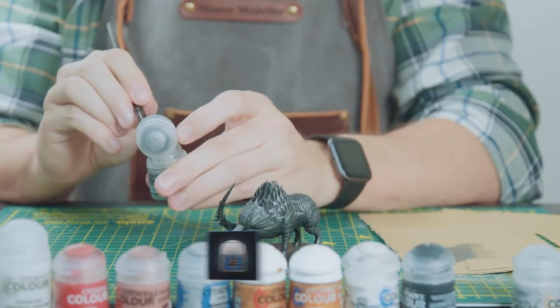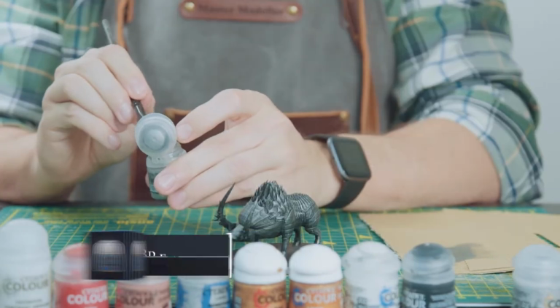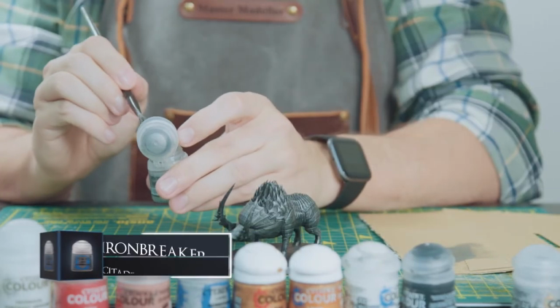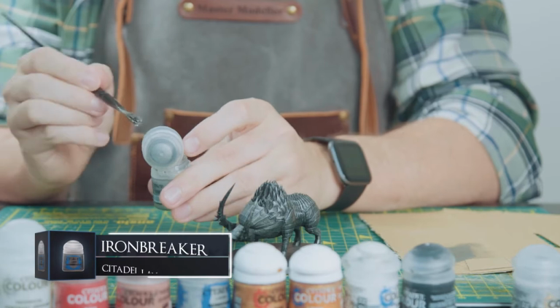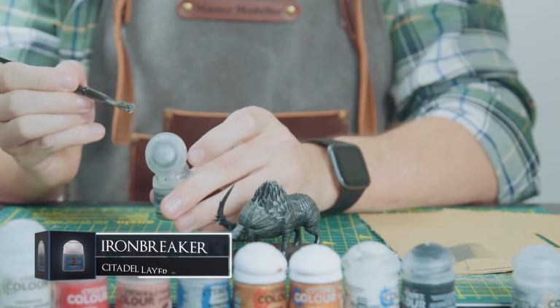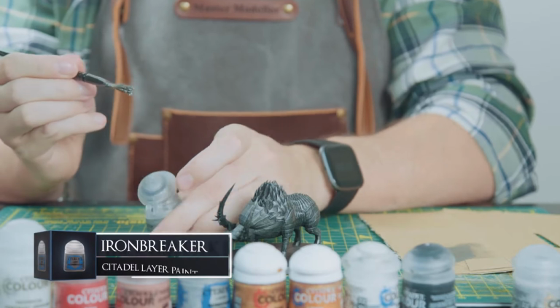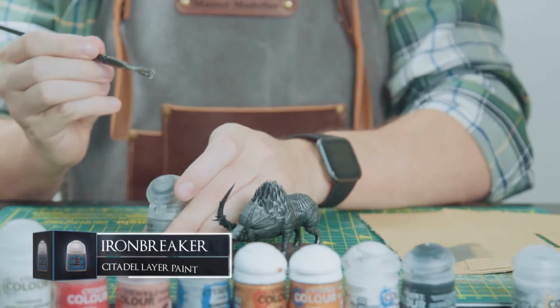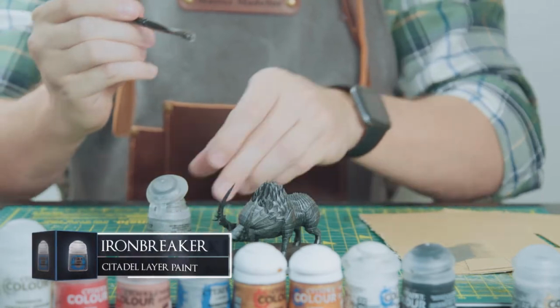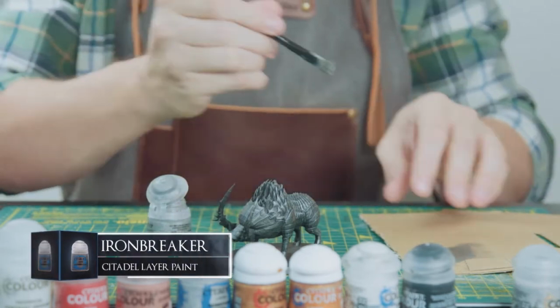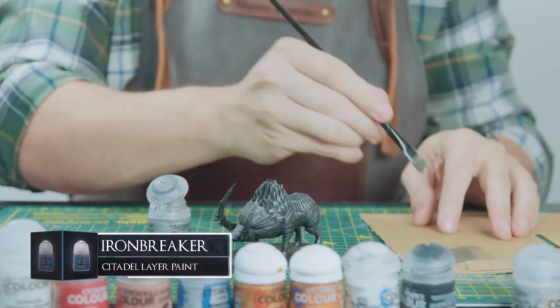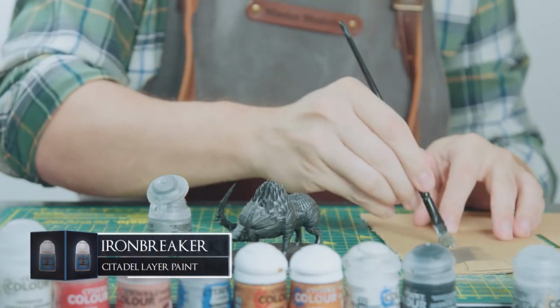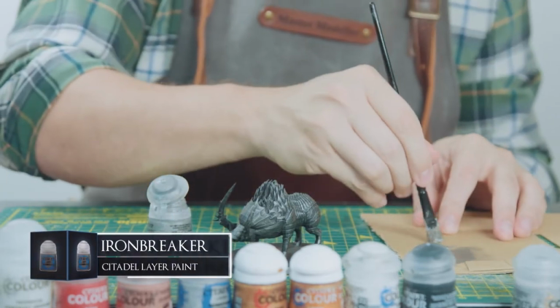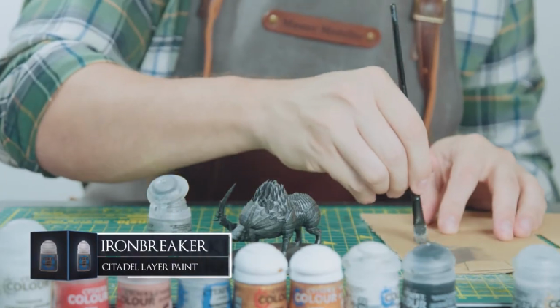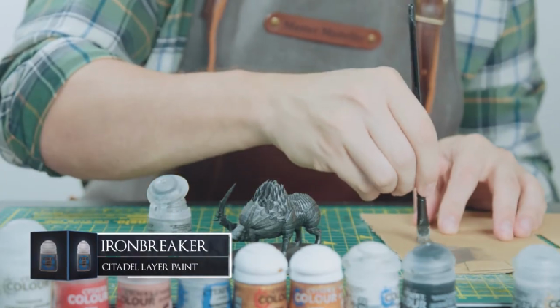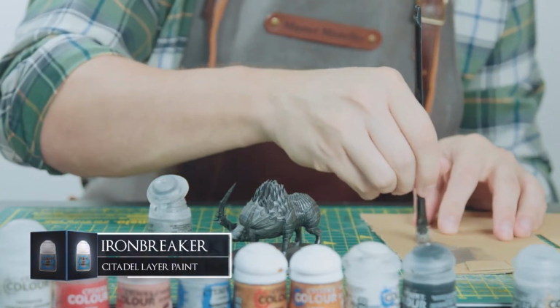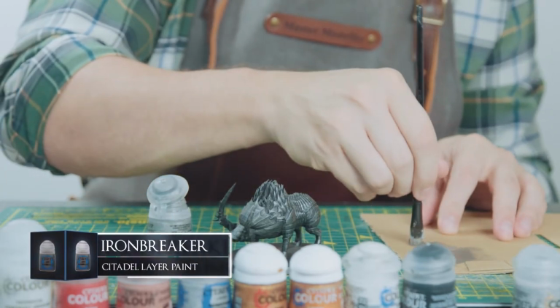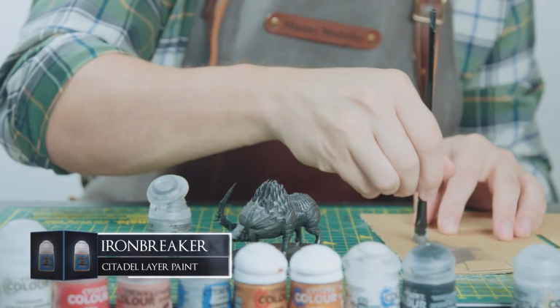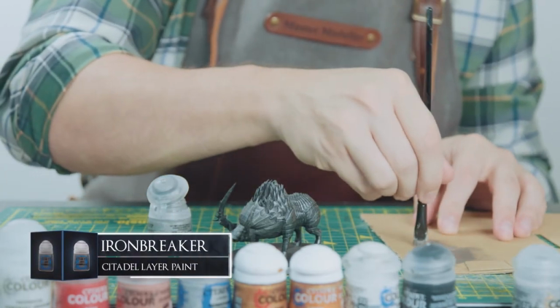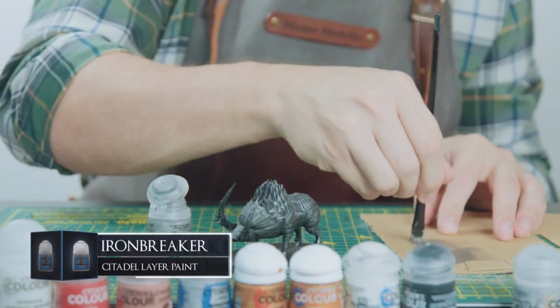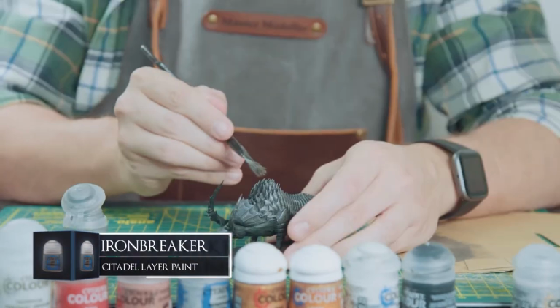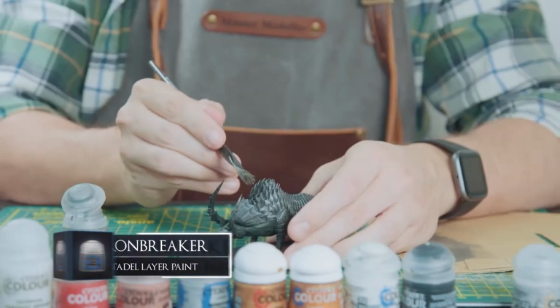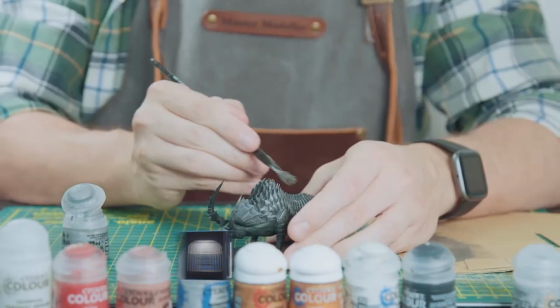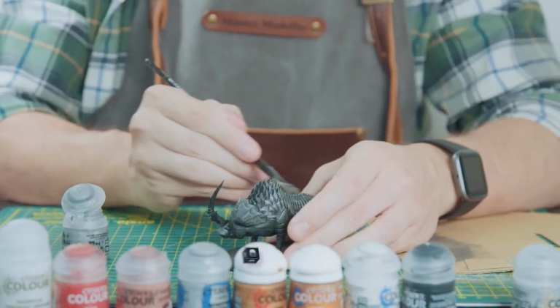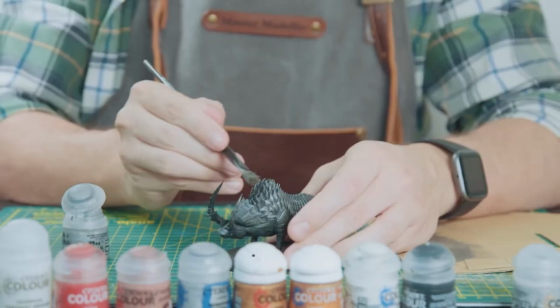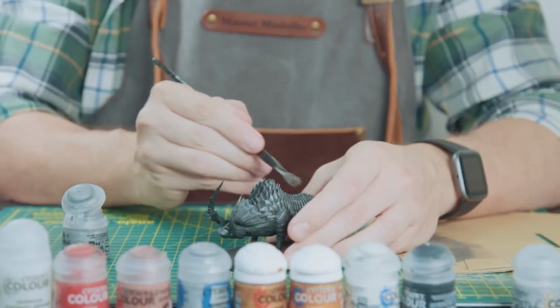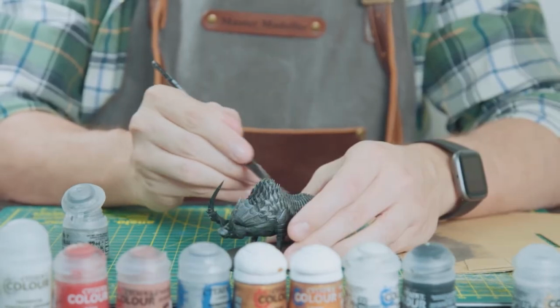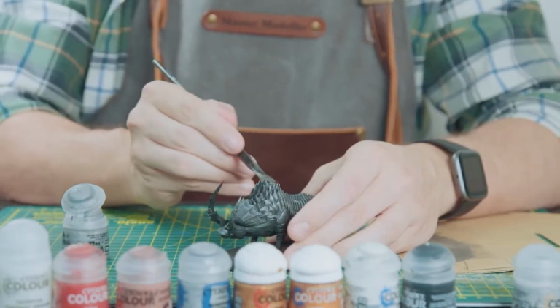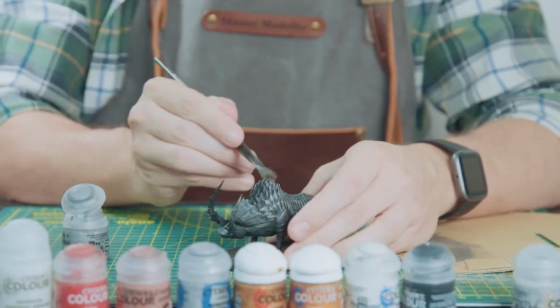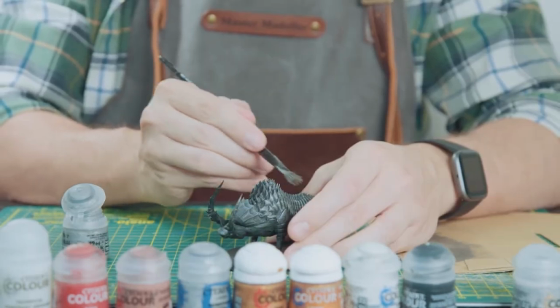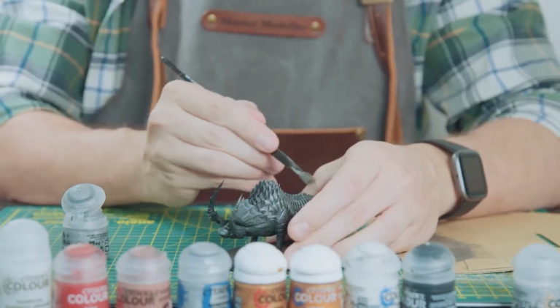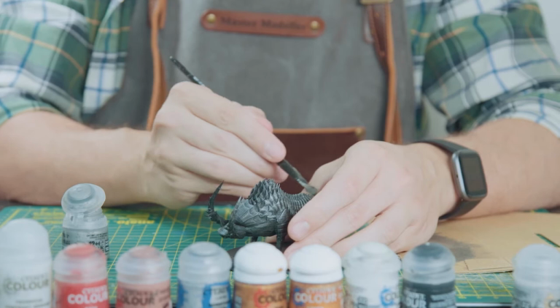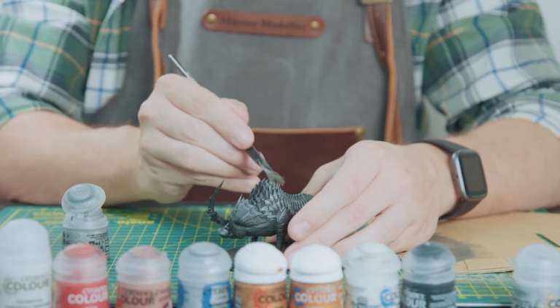Back to the model — I'm just dry brushing on some Ironbreaker around the higher parts for a more glimmery, brighter metallic look for the edges.